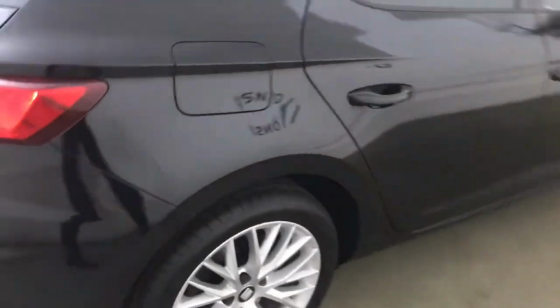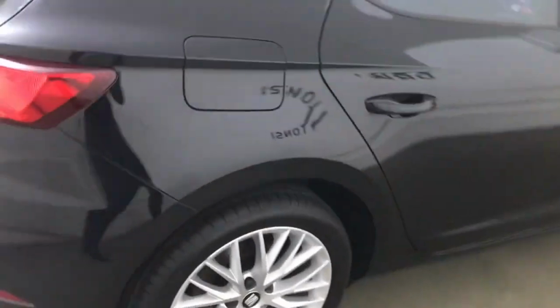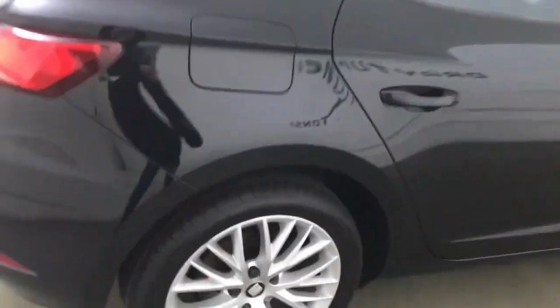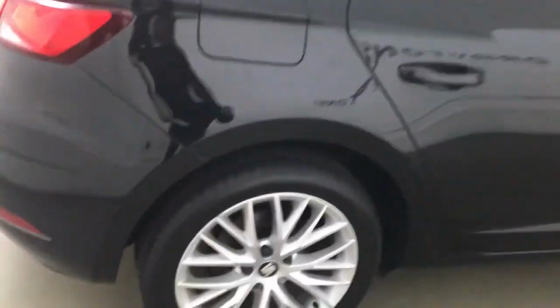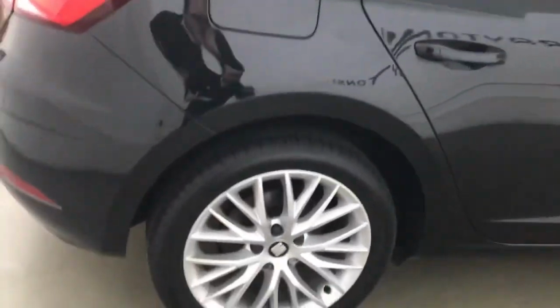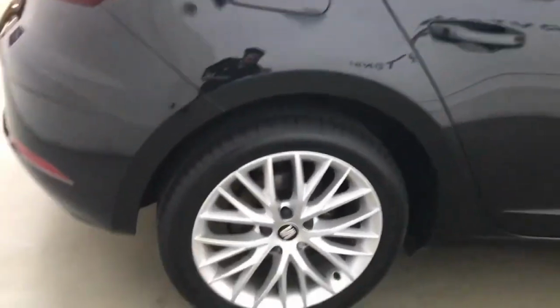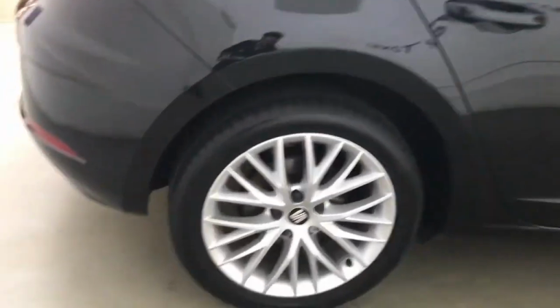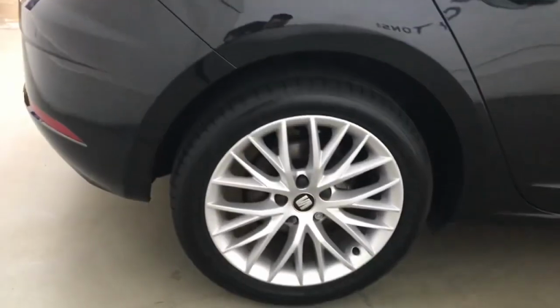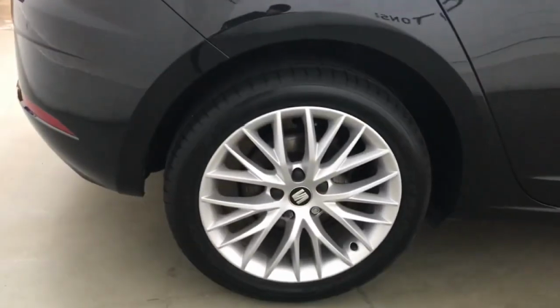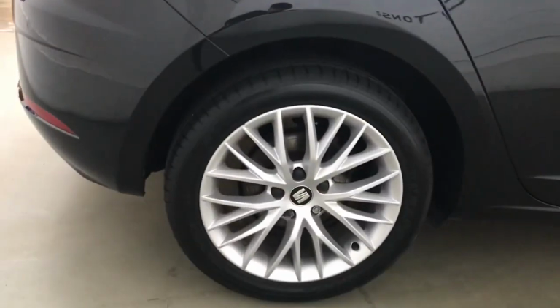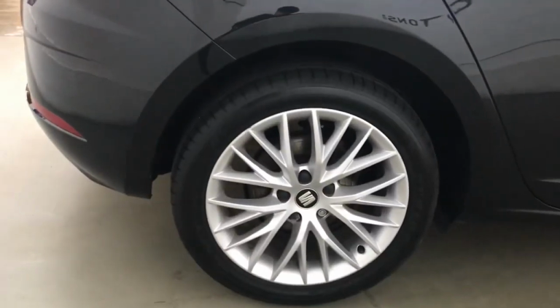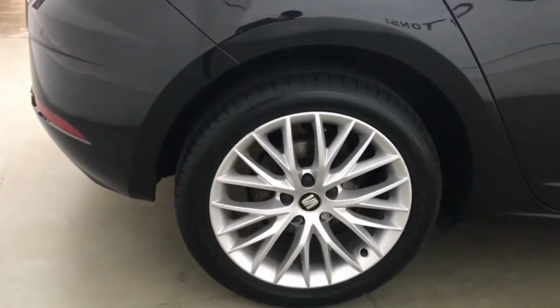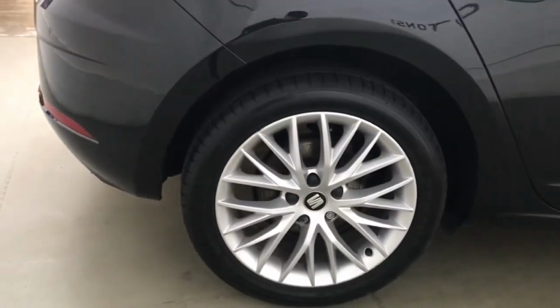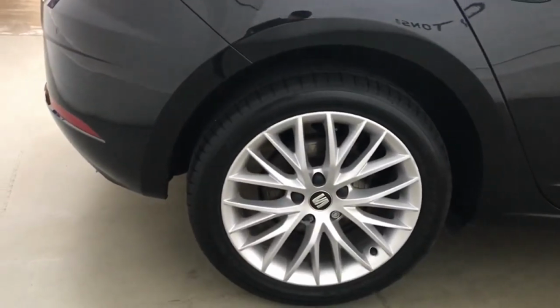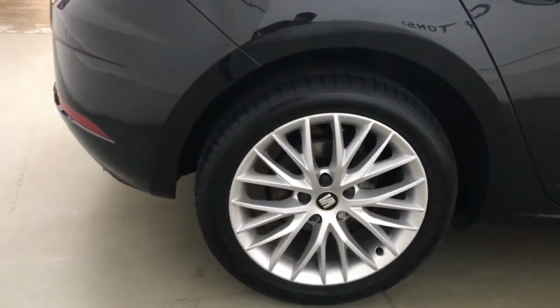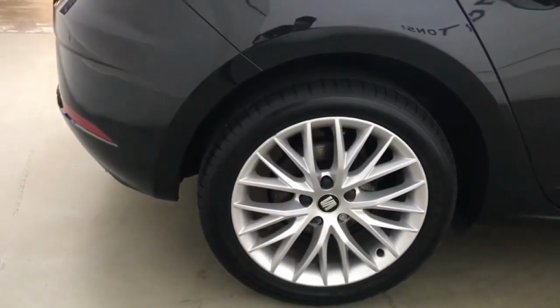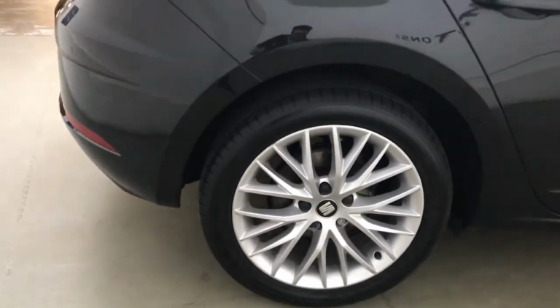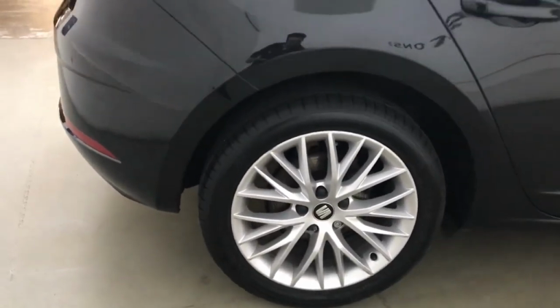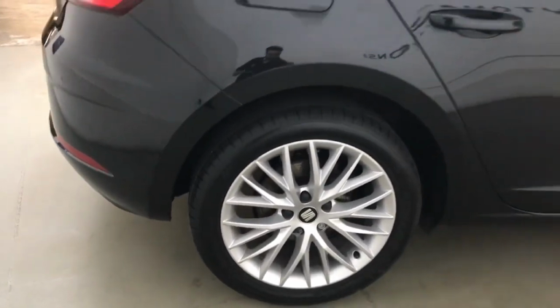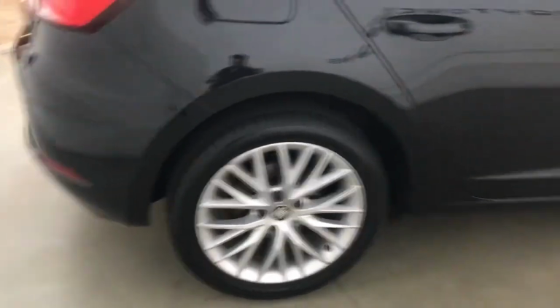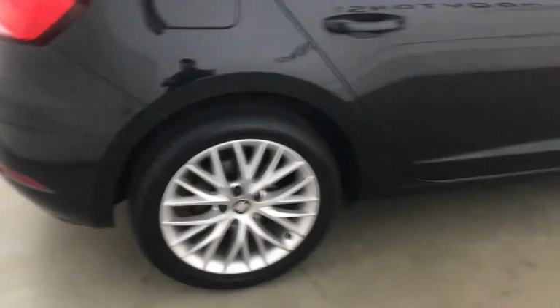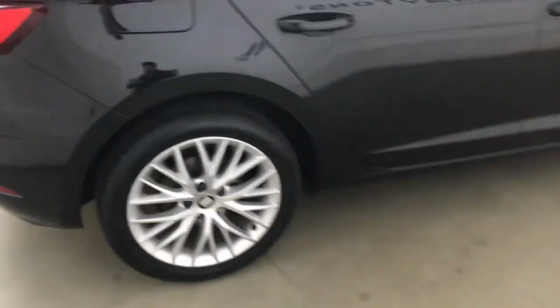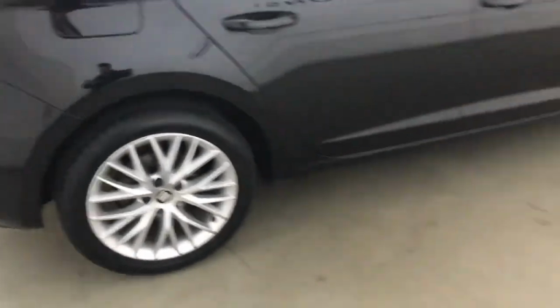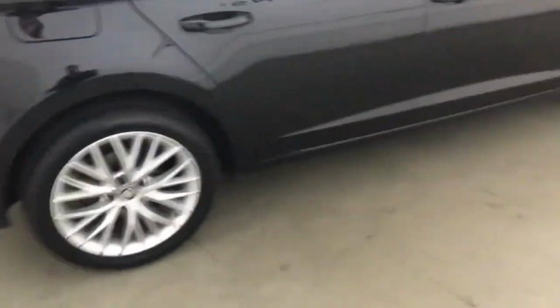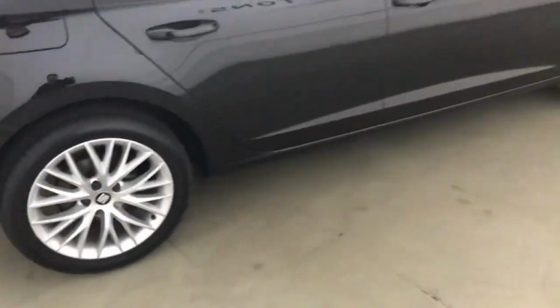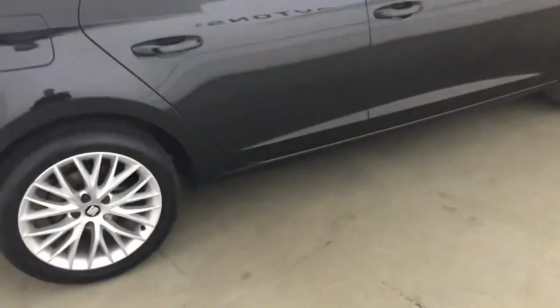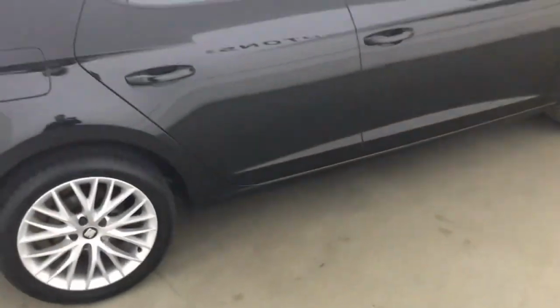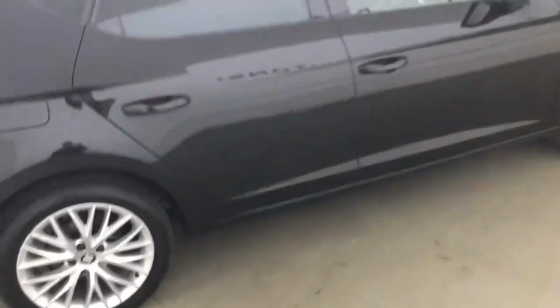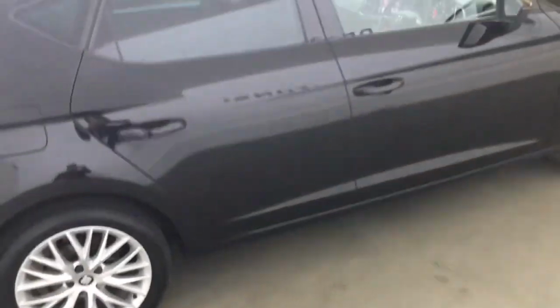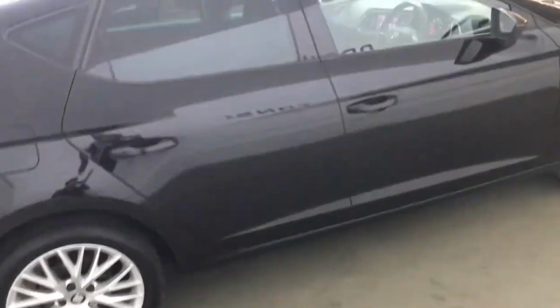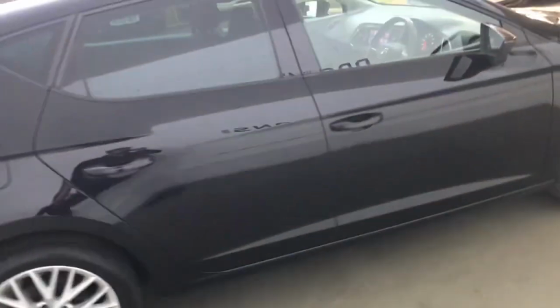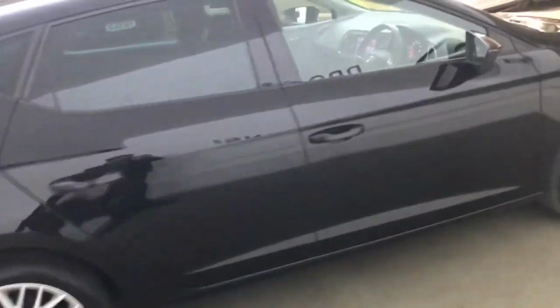This car has got MOT until April 2024 and will come with a full service history.